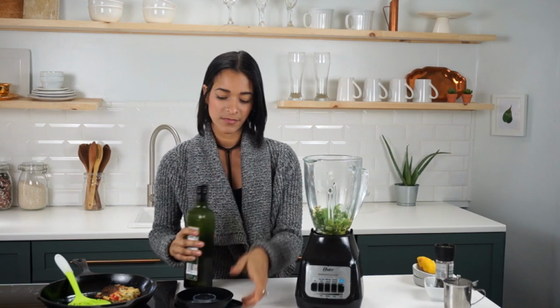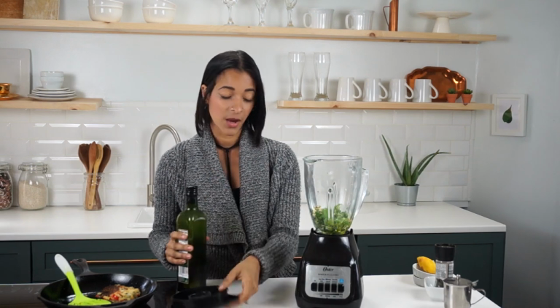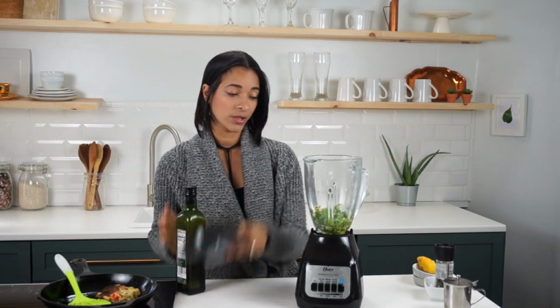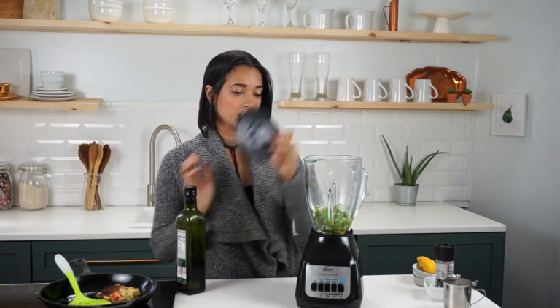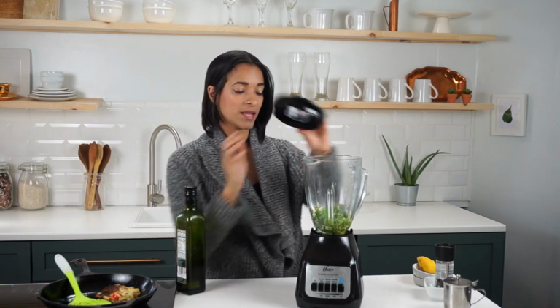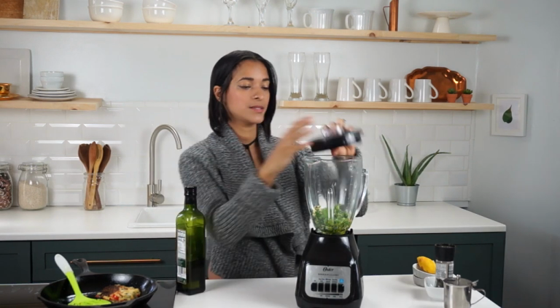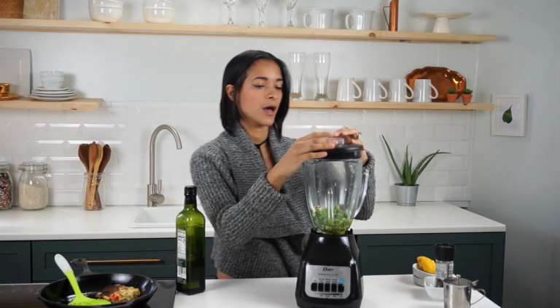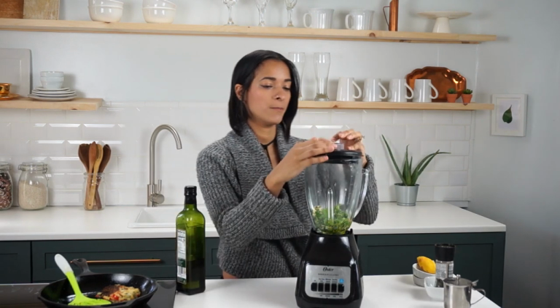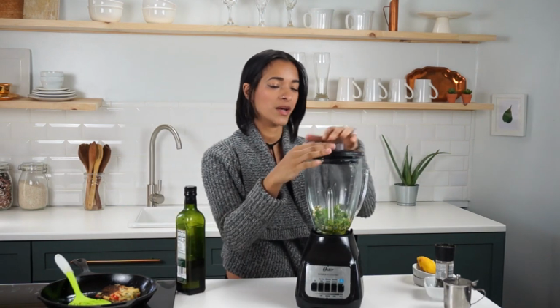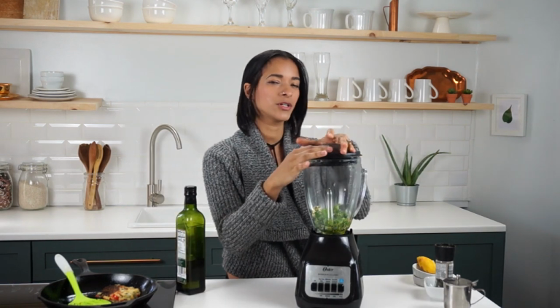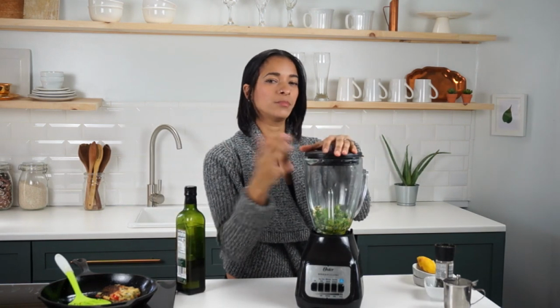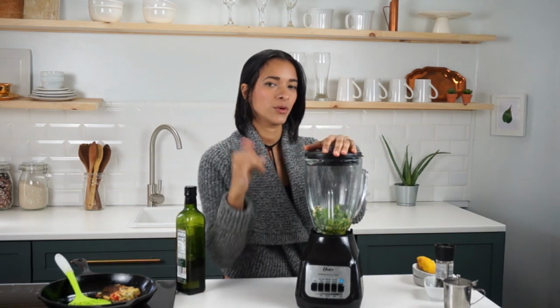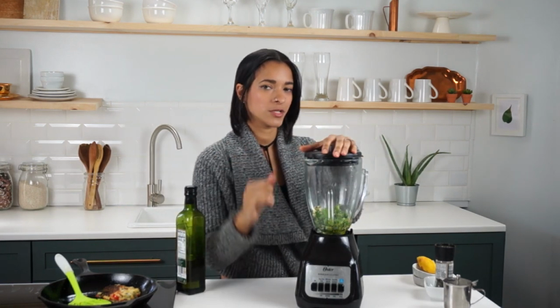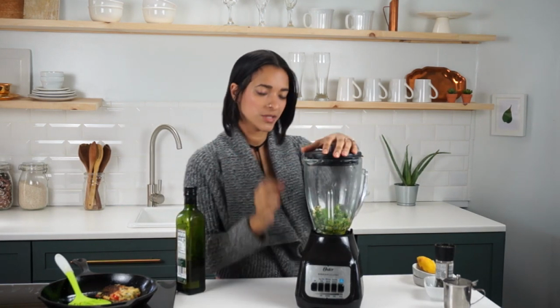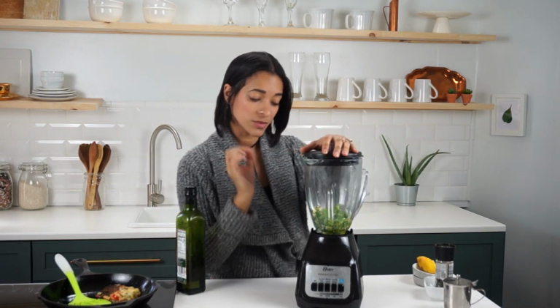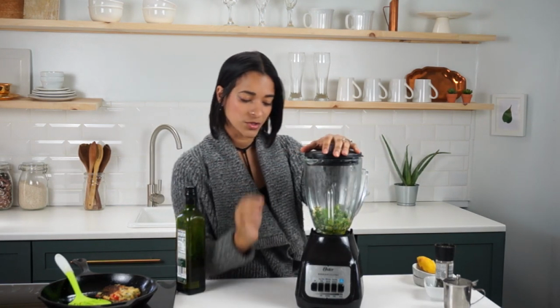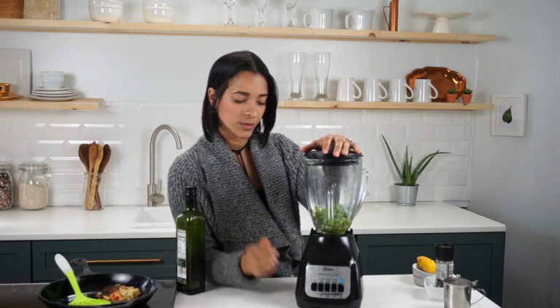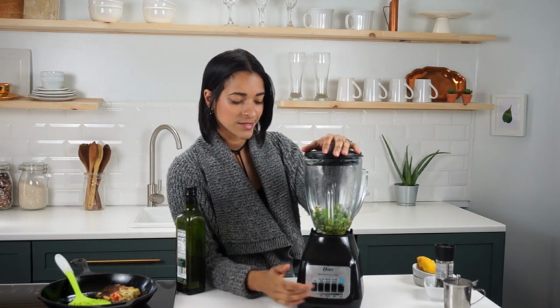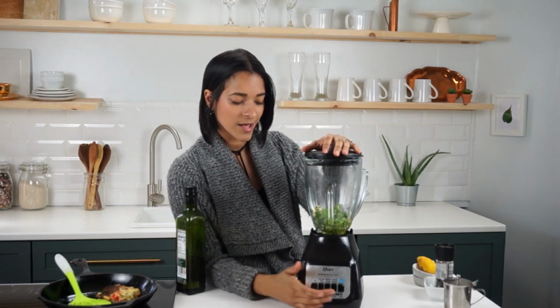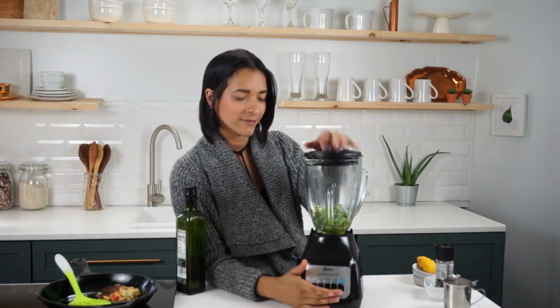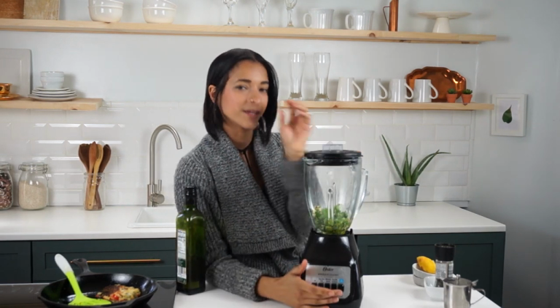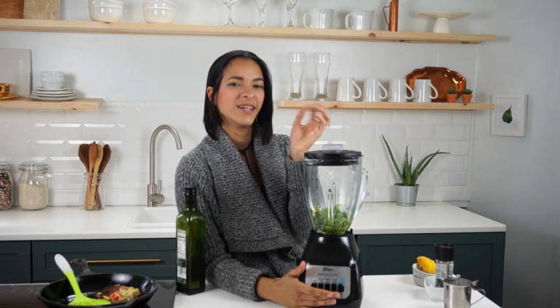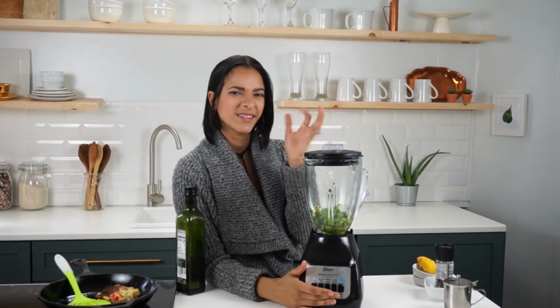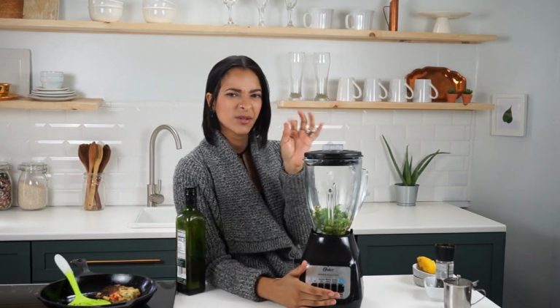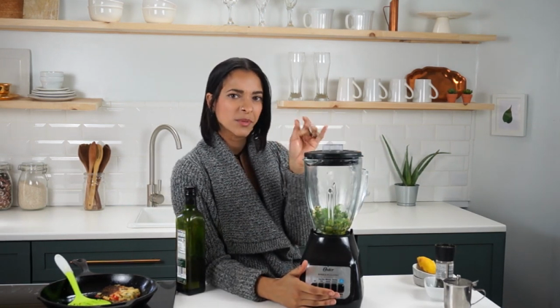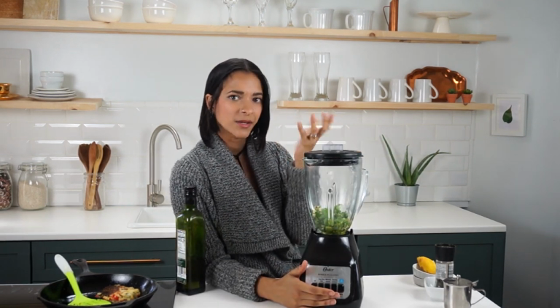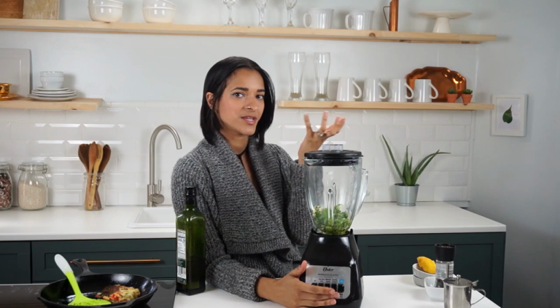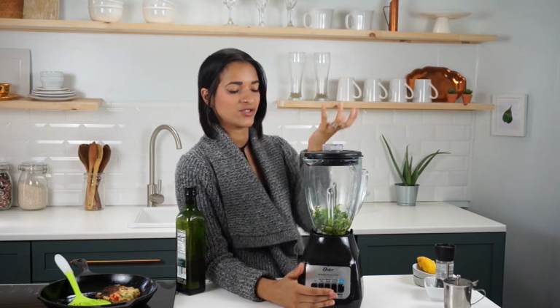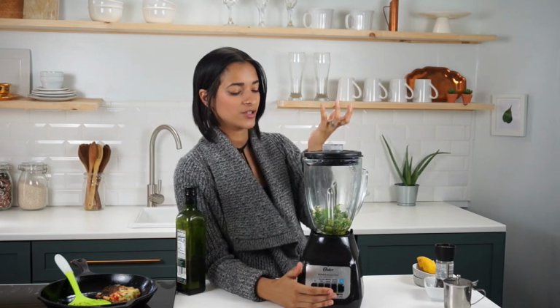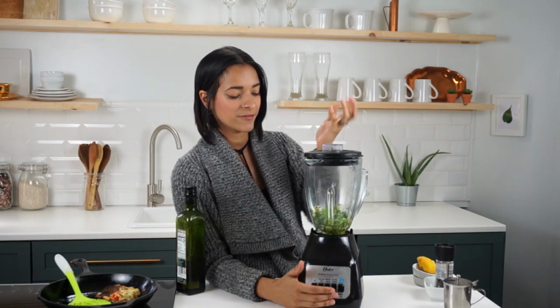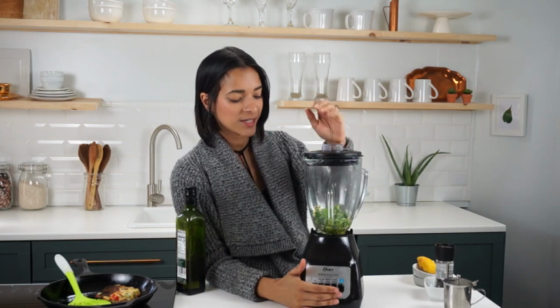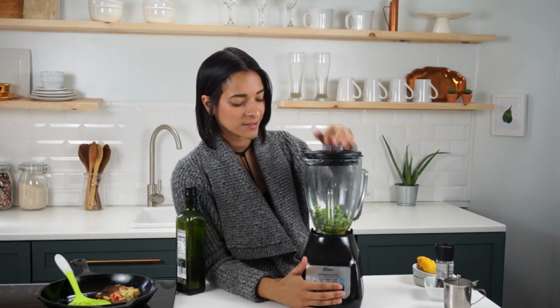We're gonna blend this up — actually we're gonna pulse it because we still want it to have a little bit of texture left in it.